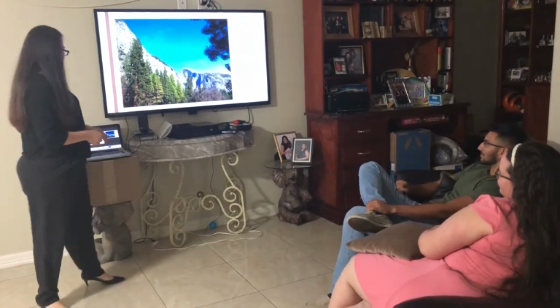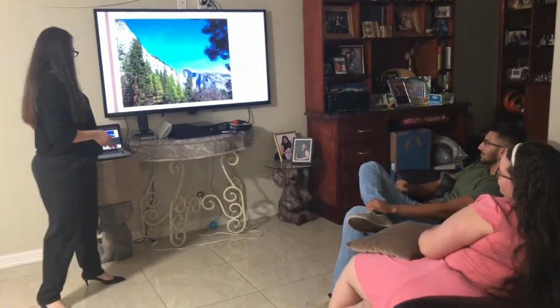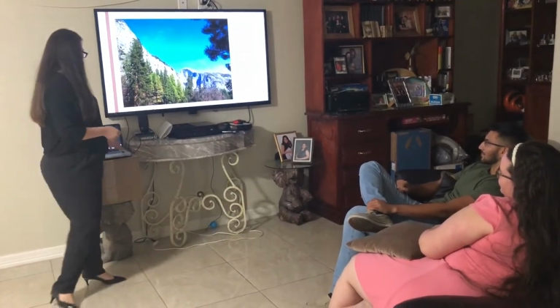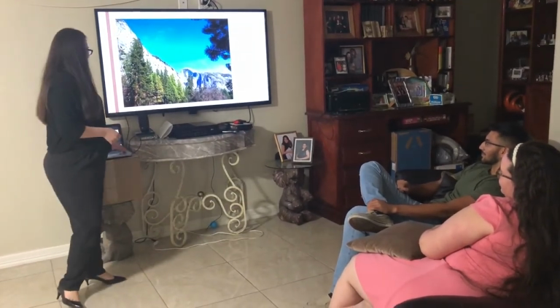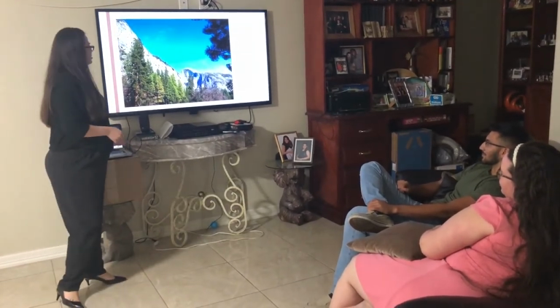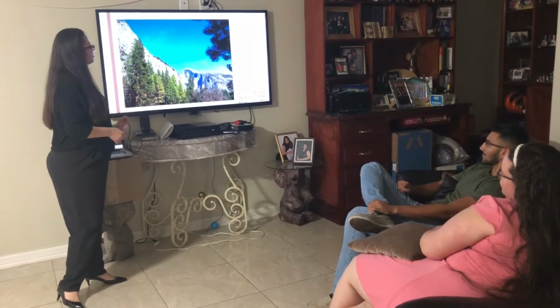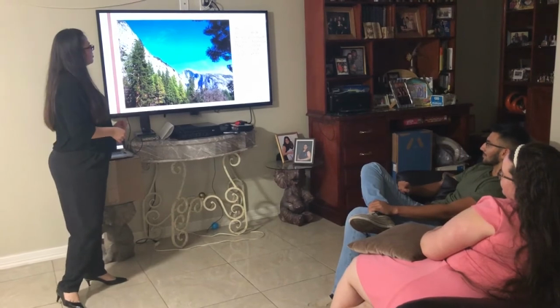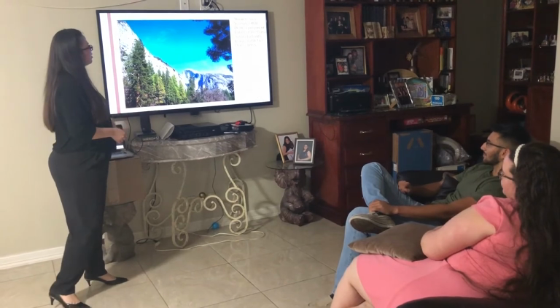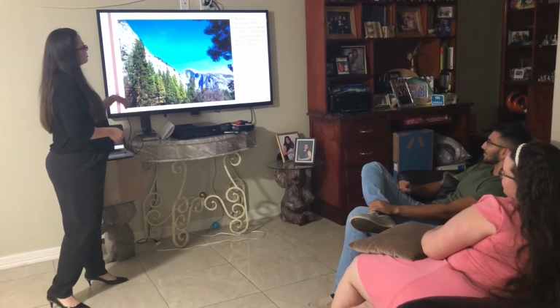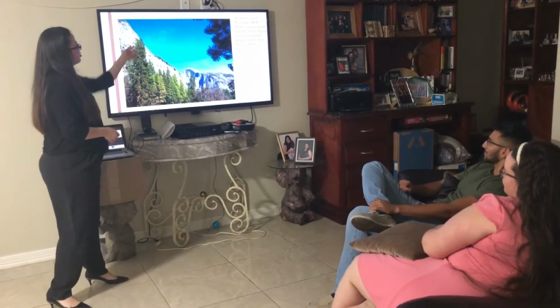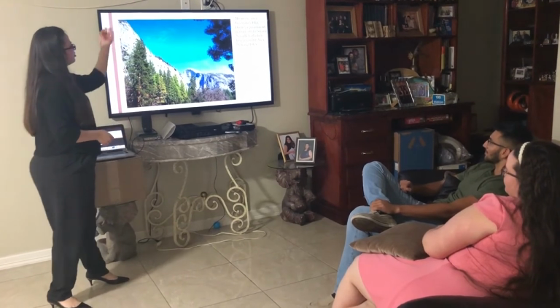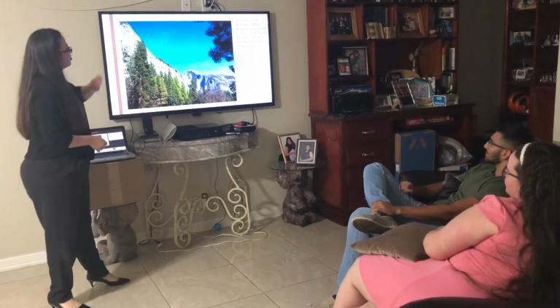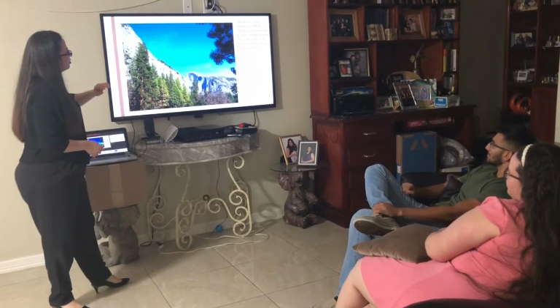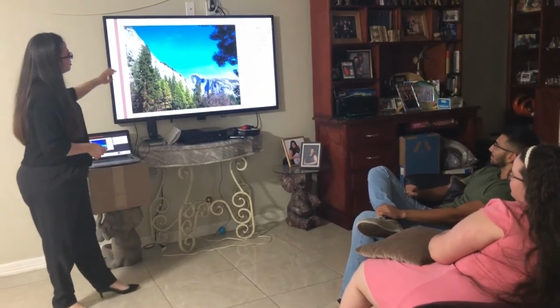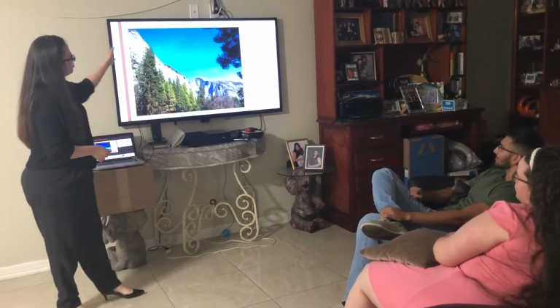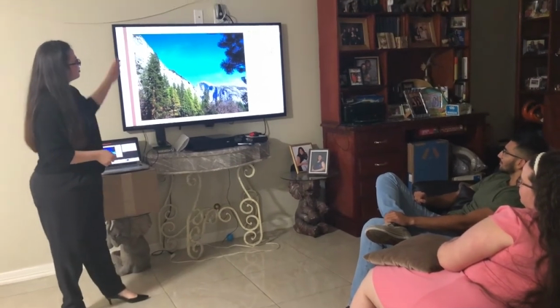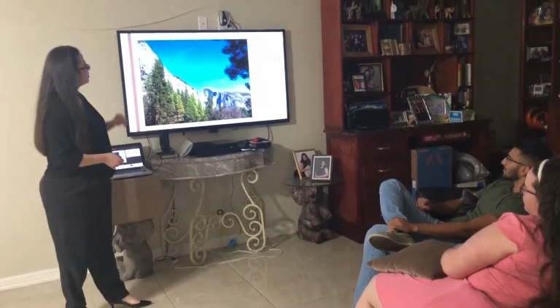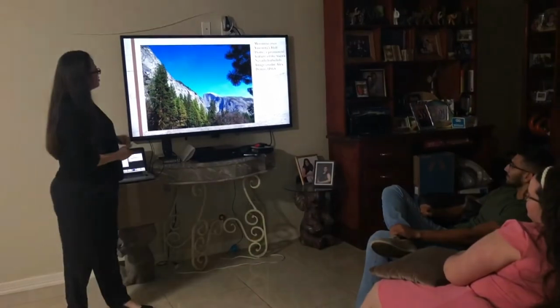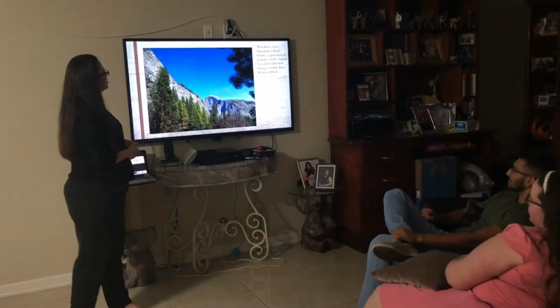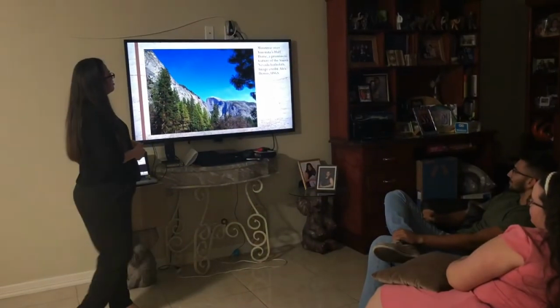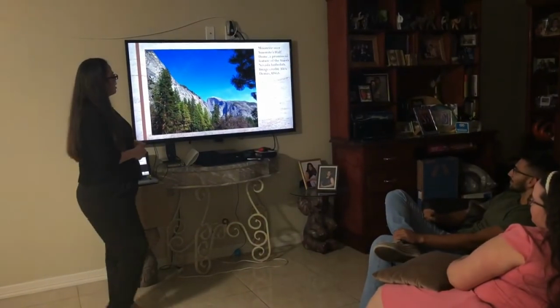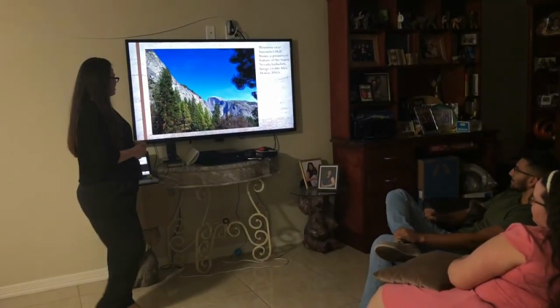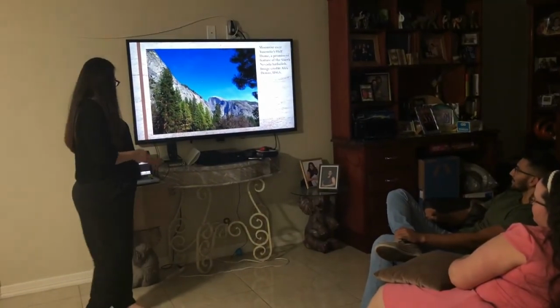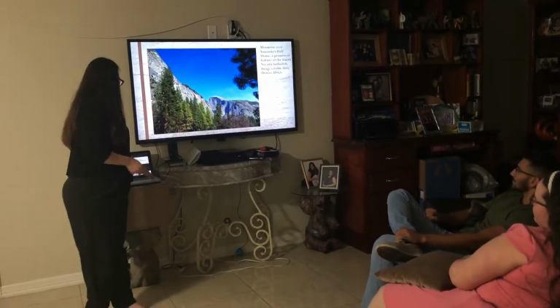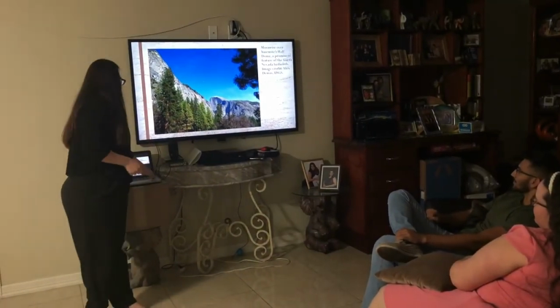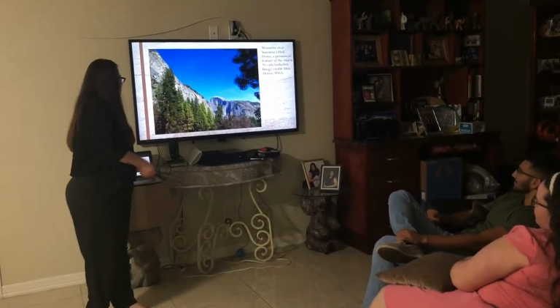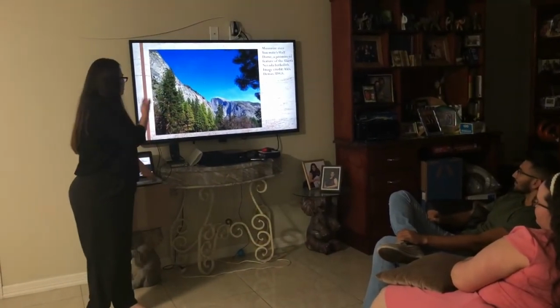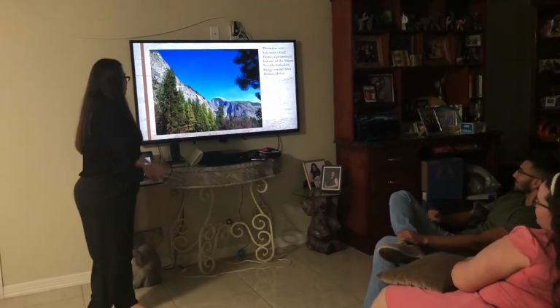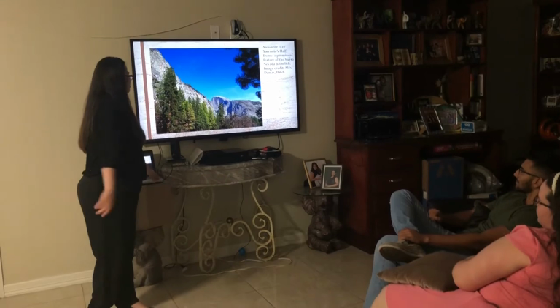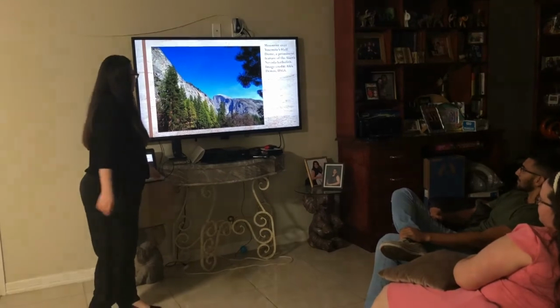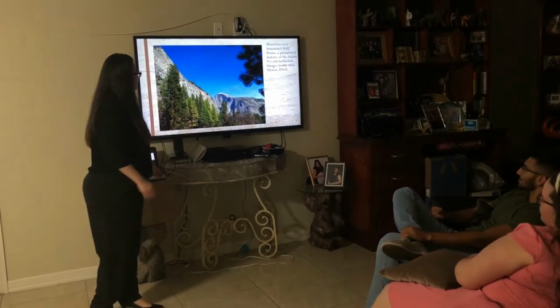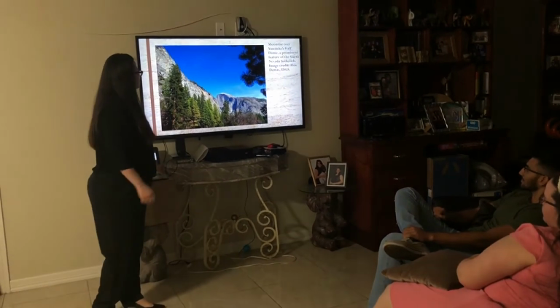This one is embedded in Sierra Nevada and it's one of the most common ones. The photo is by Alex Dimas and it's a great example — we can see it.